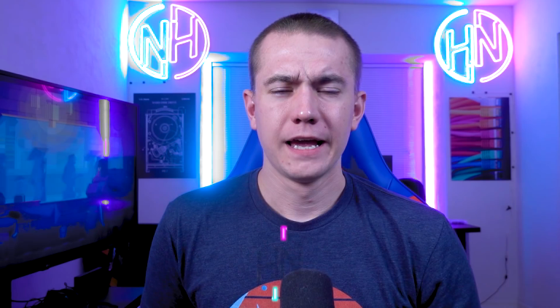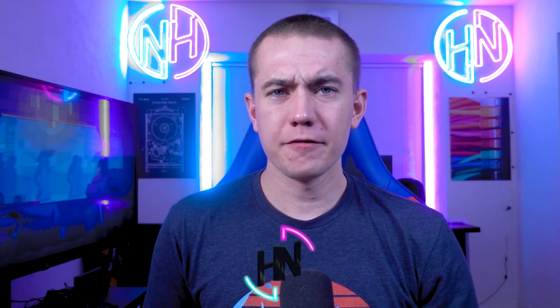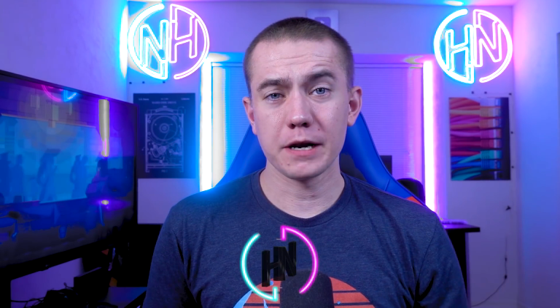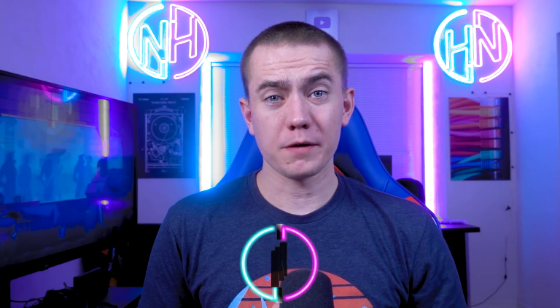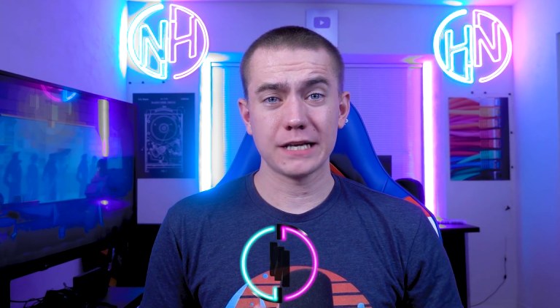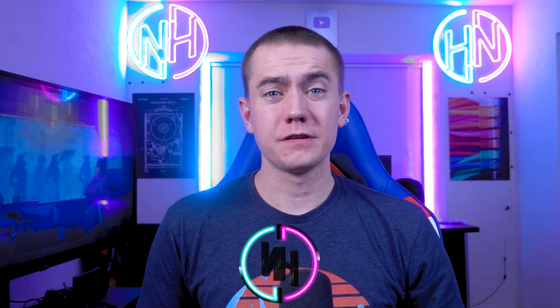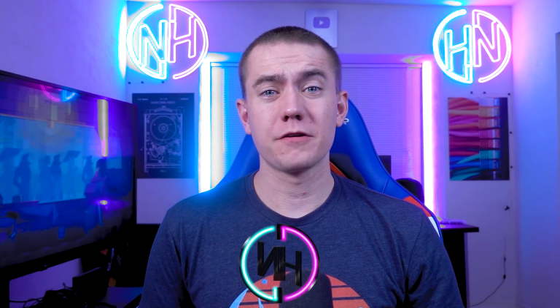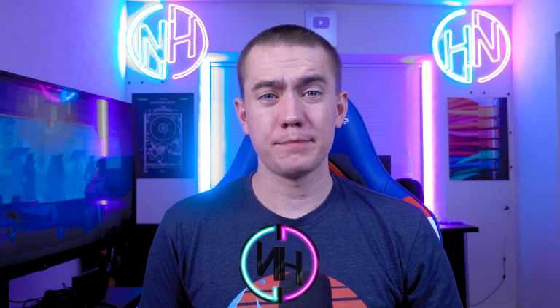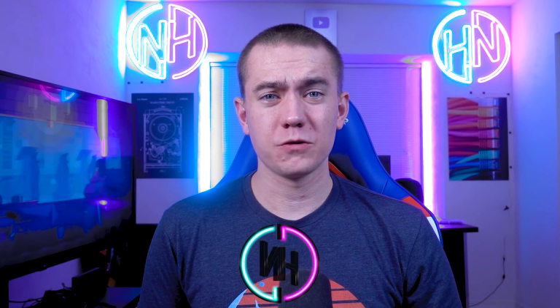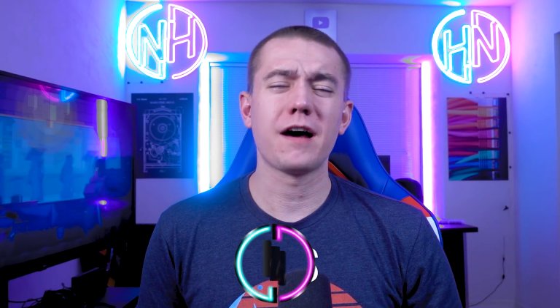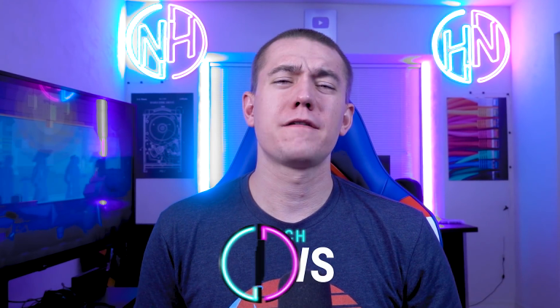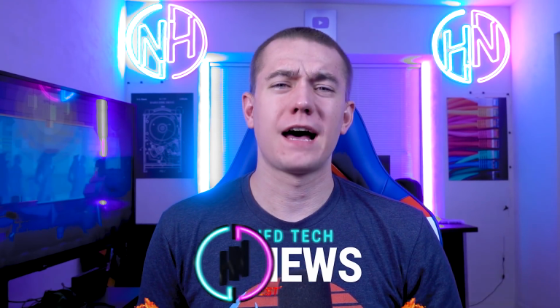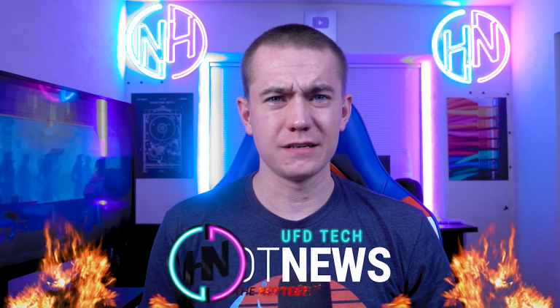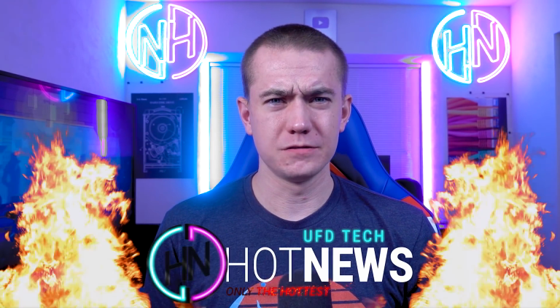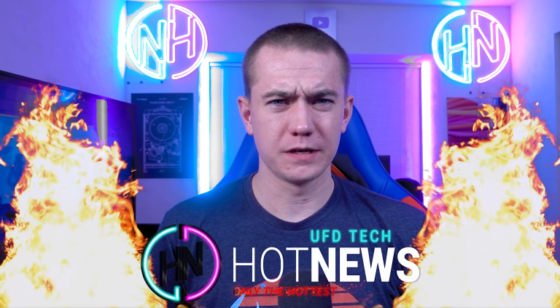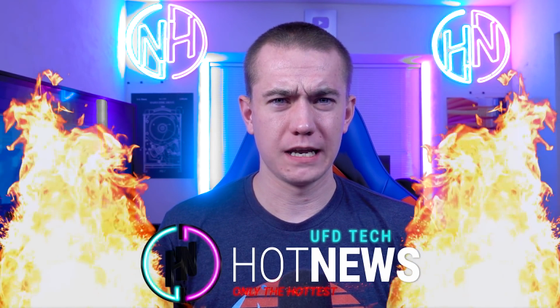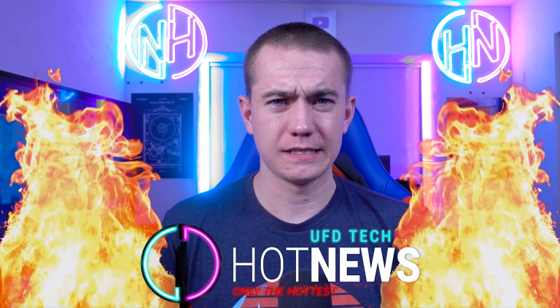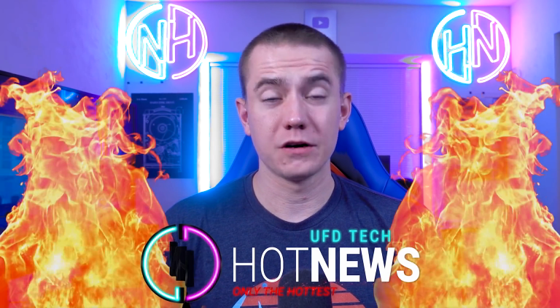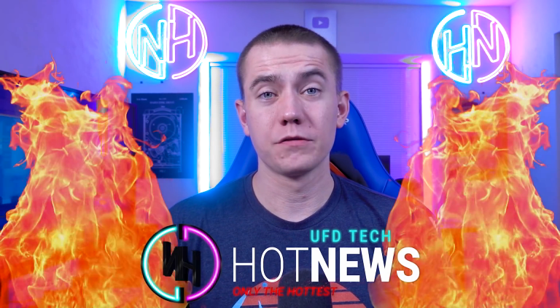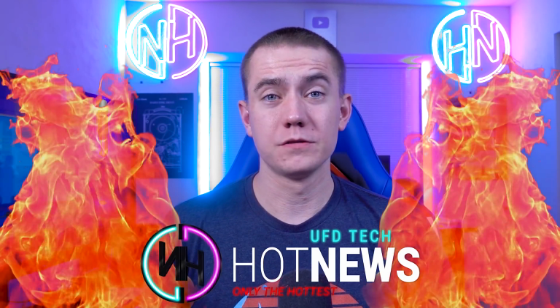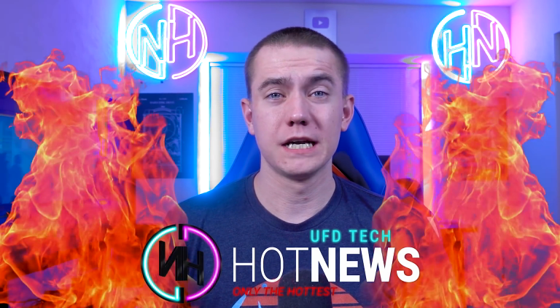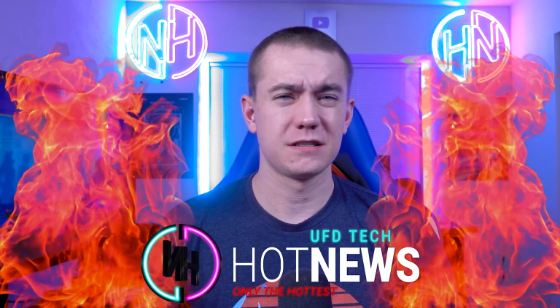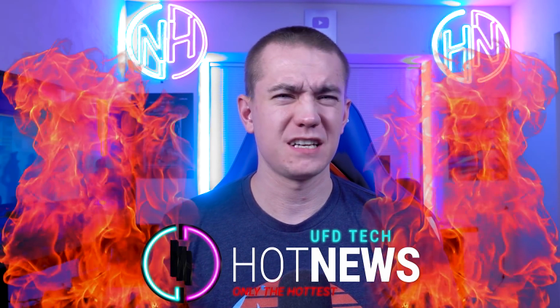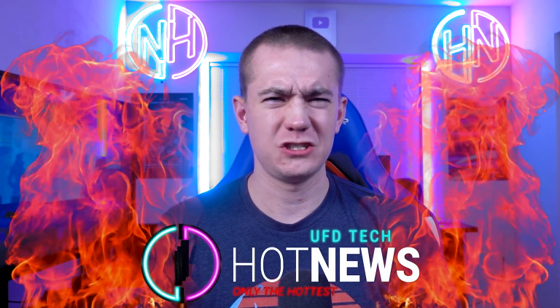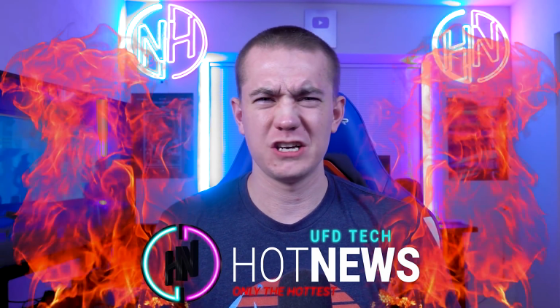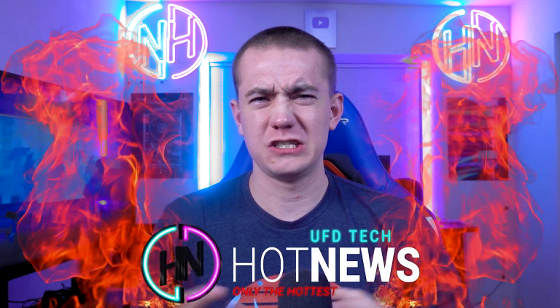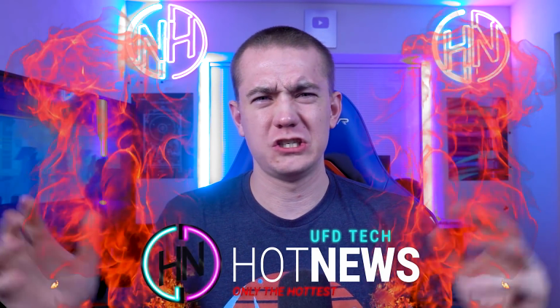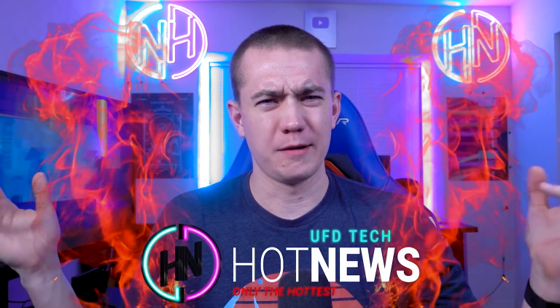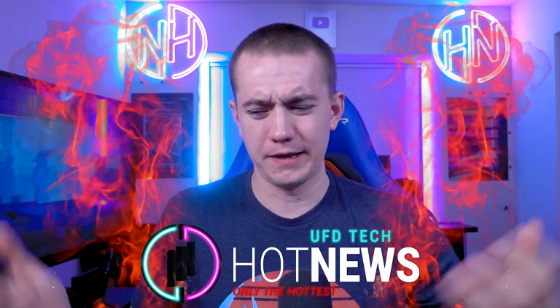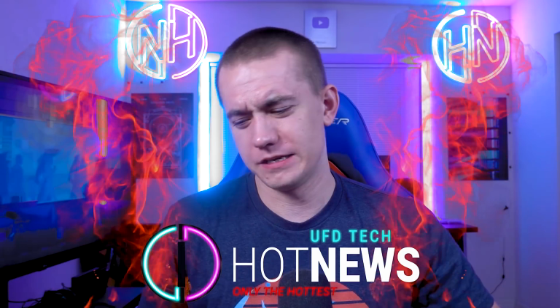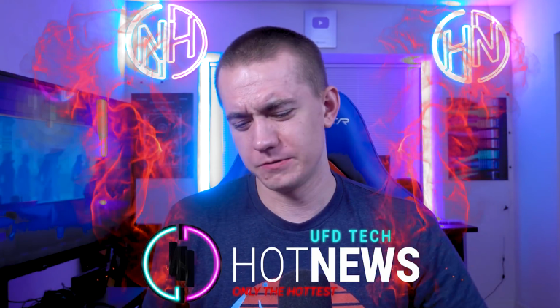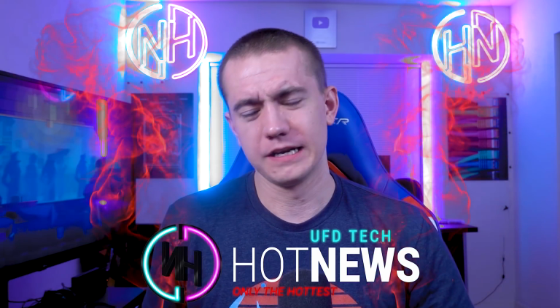Hey everybody, welcome back to another episode of Hot News. We got a lot to go through today, so let's just jump into it.